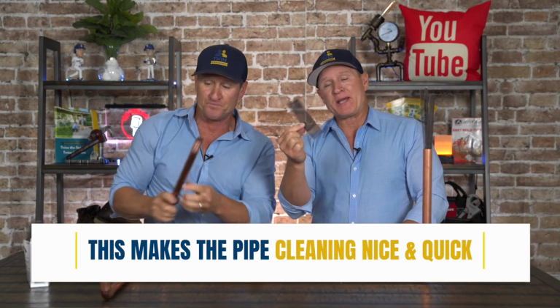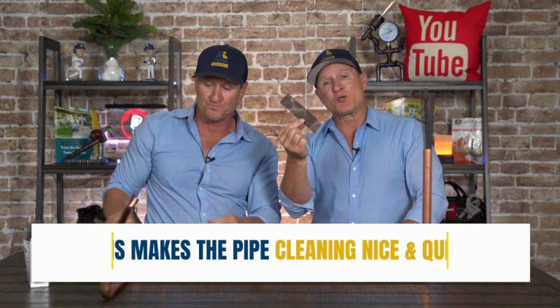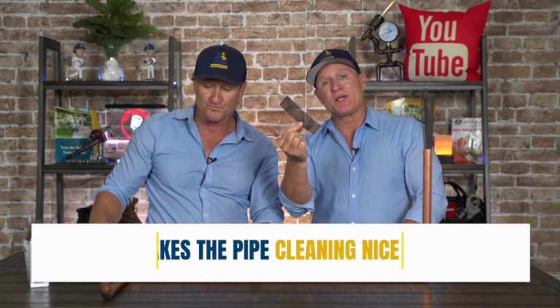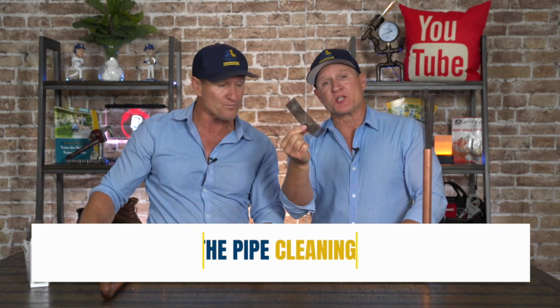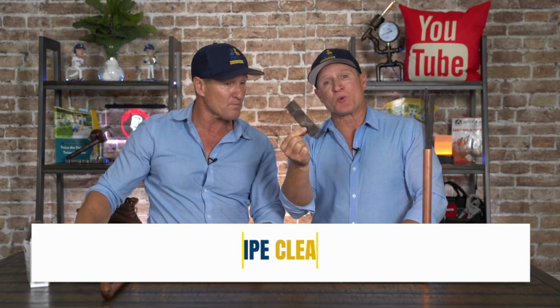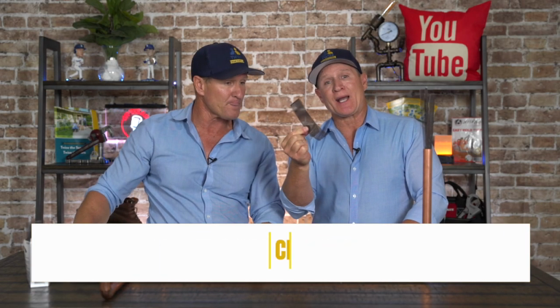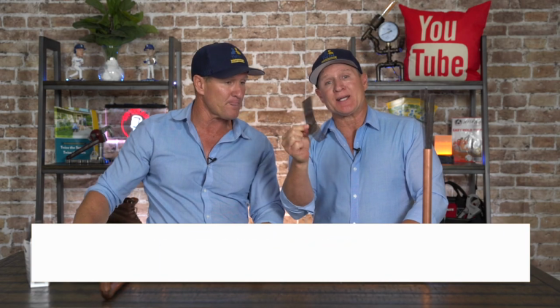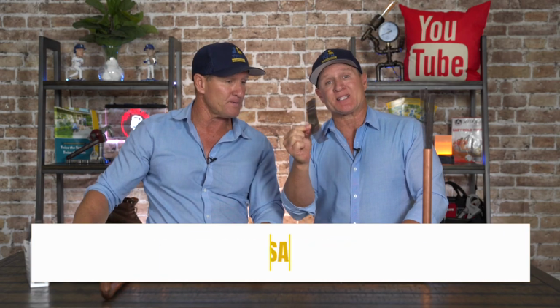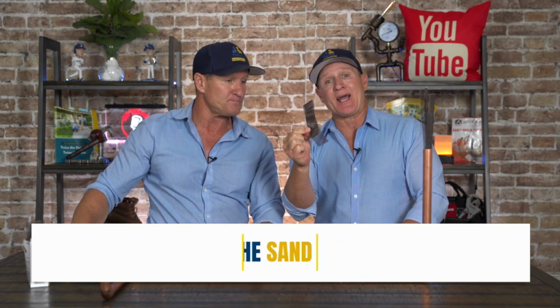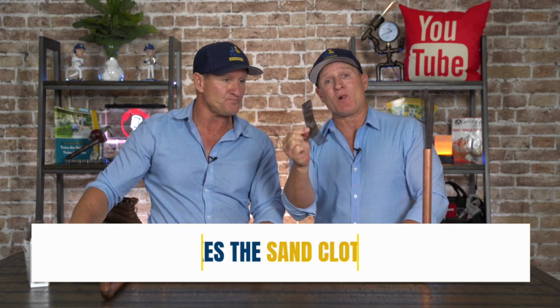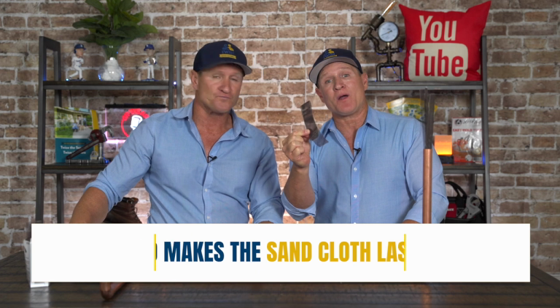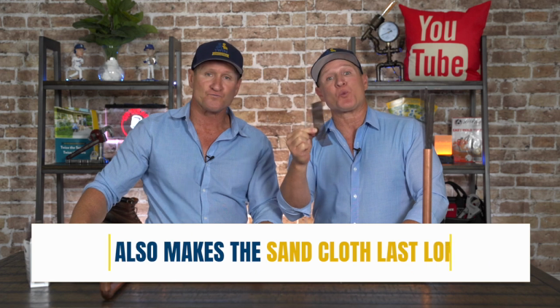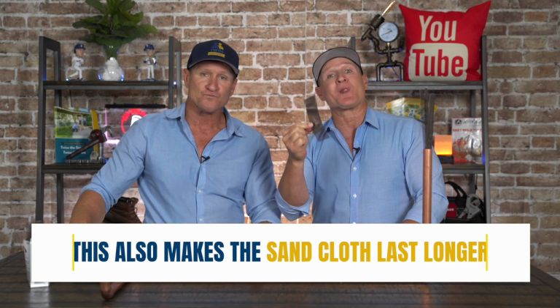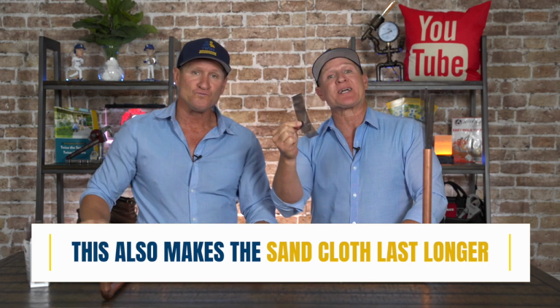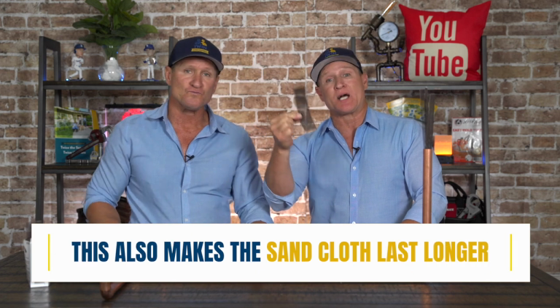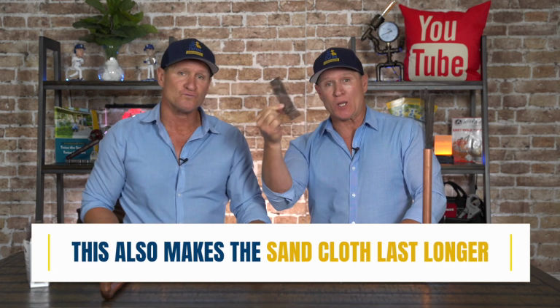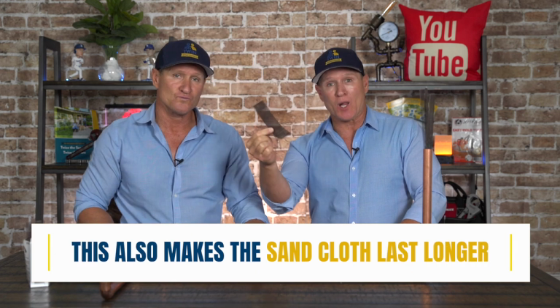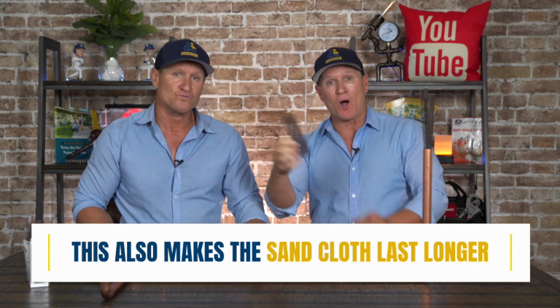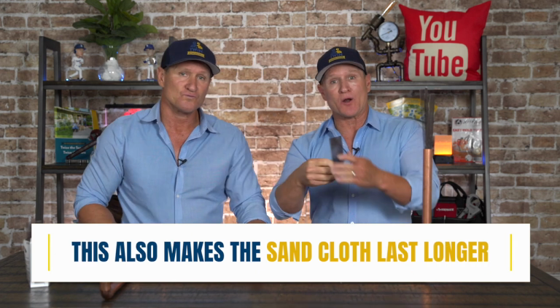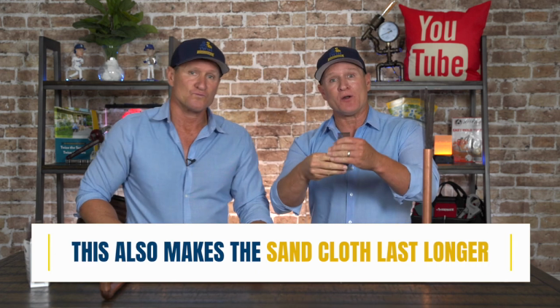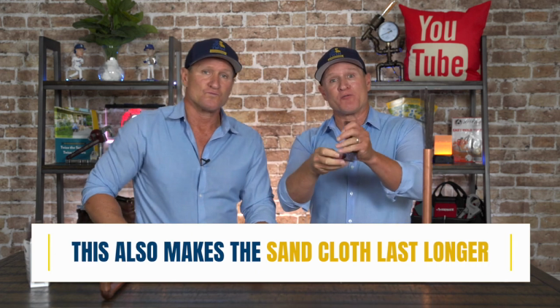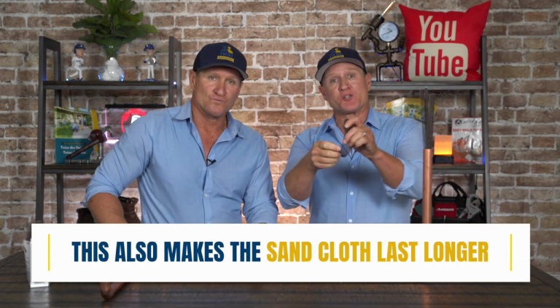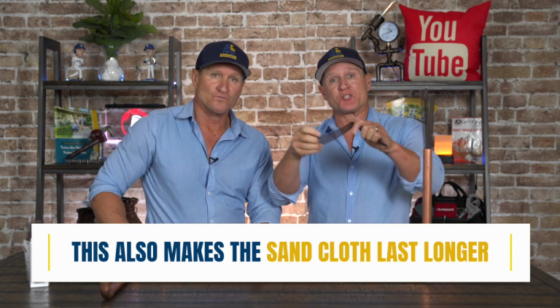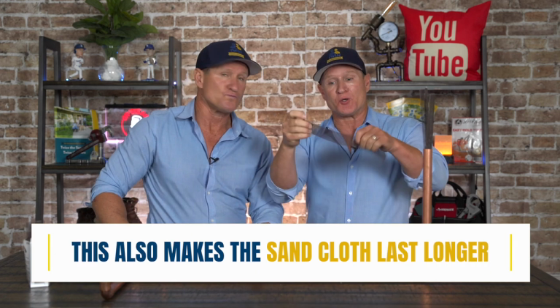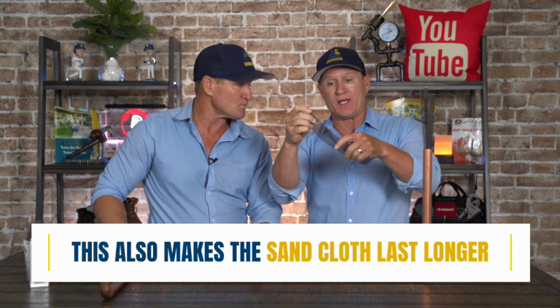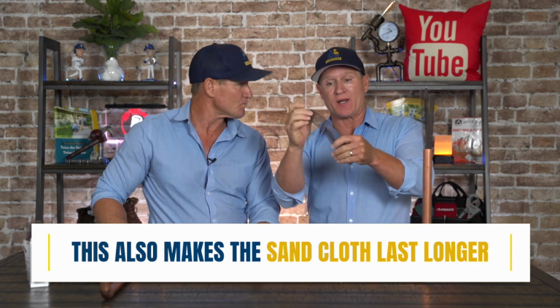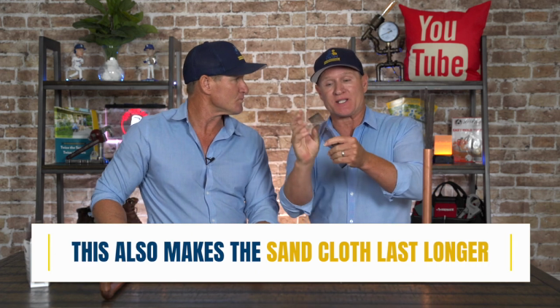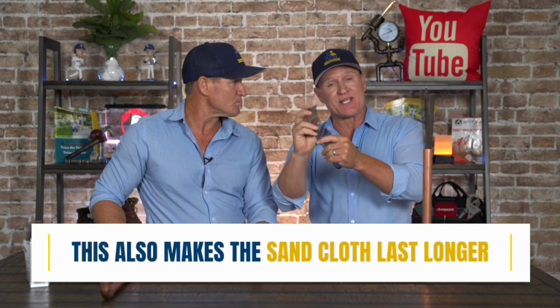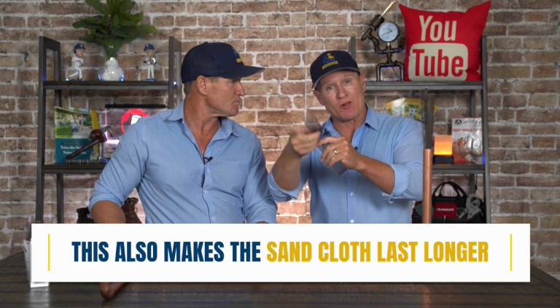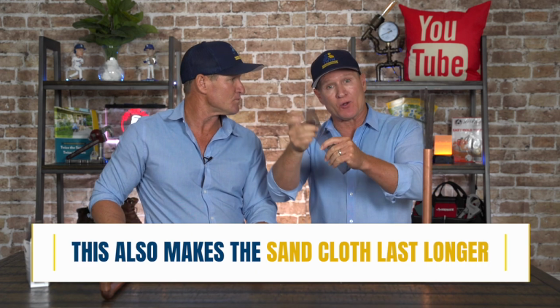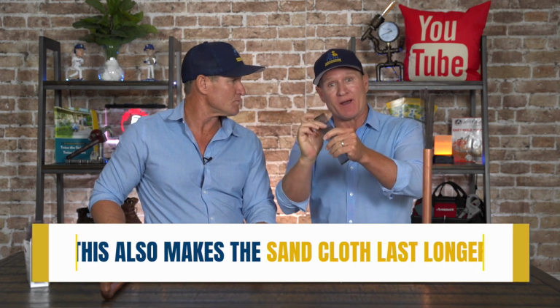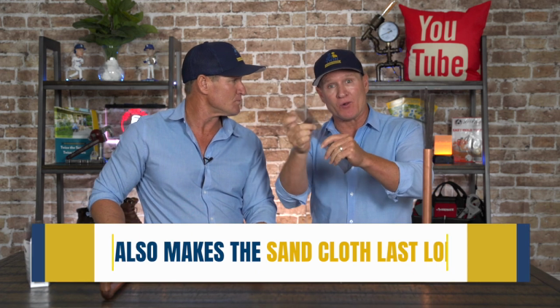By doing it this way, the sand cloth will last a lot longer versus doing it on a singular level.